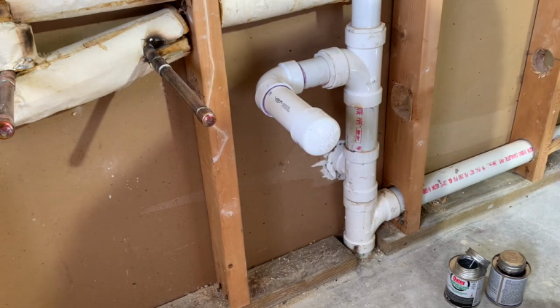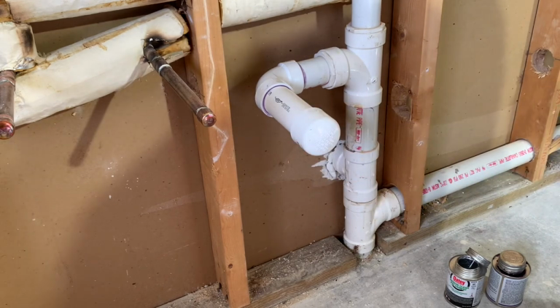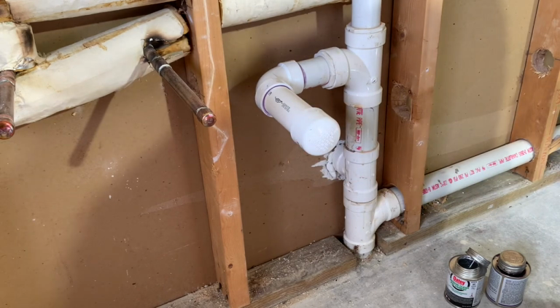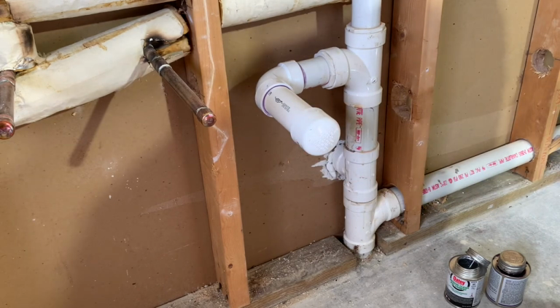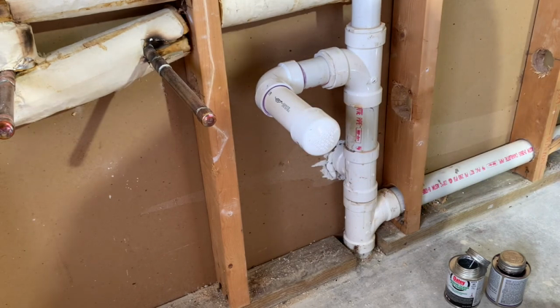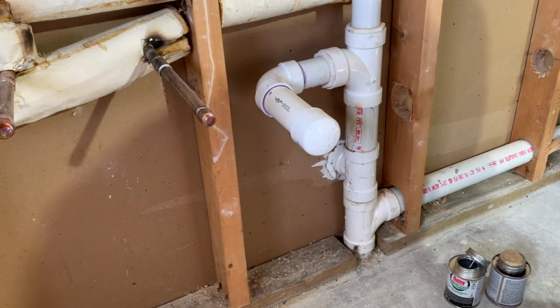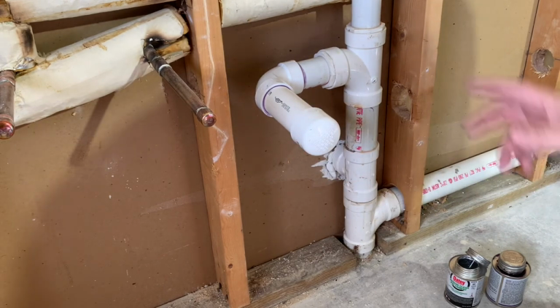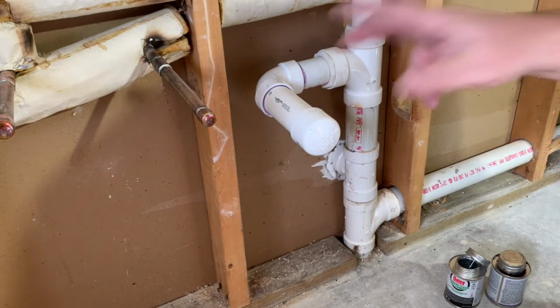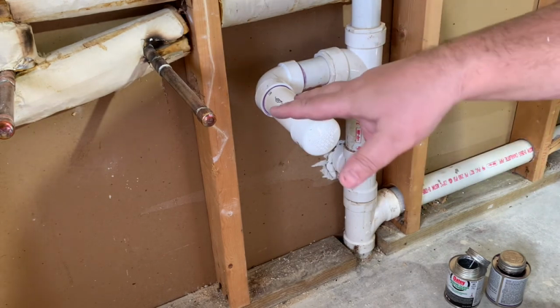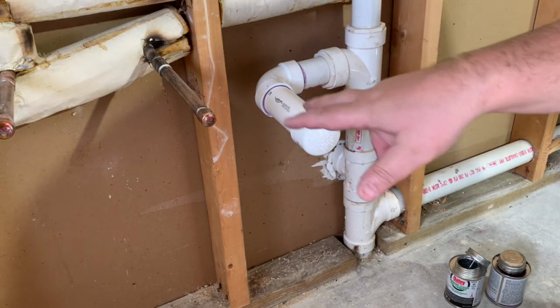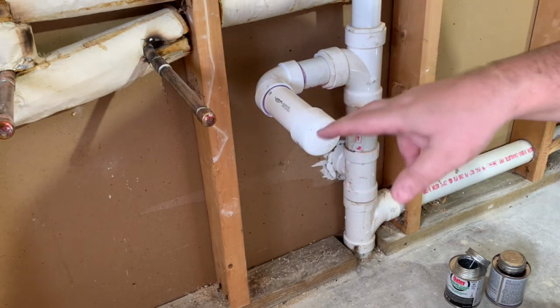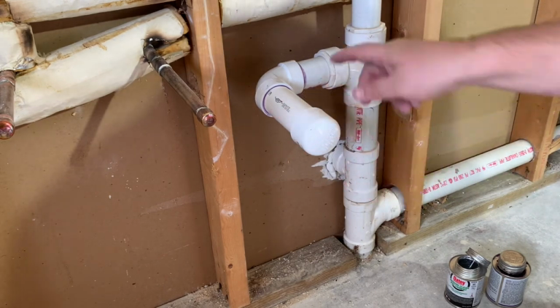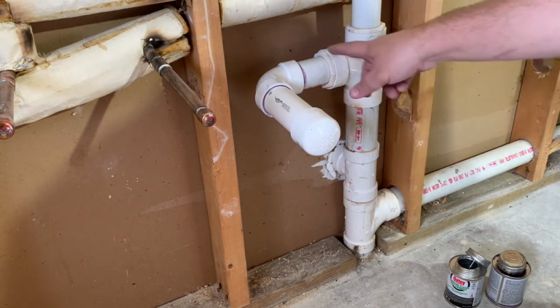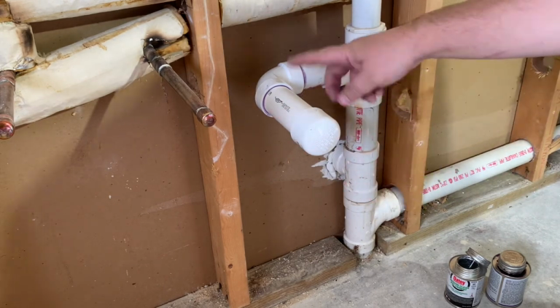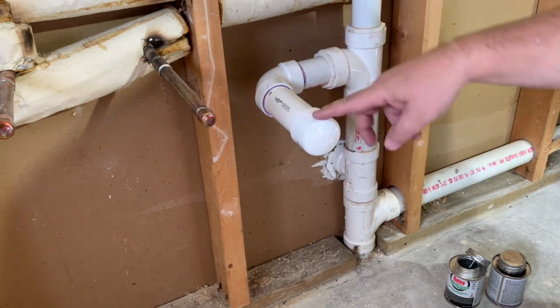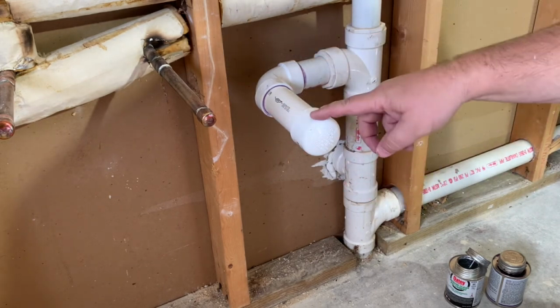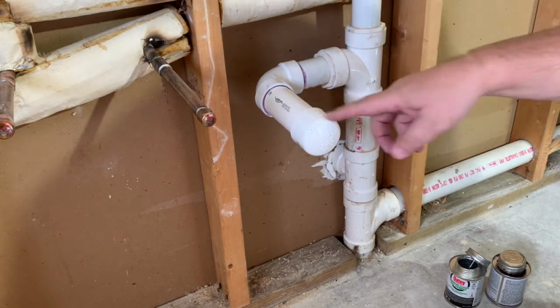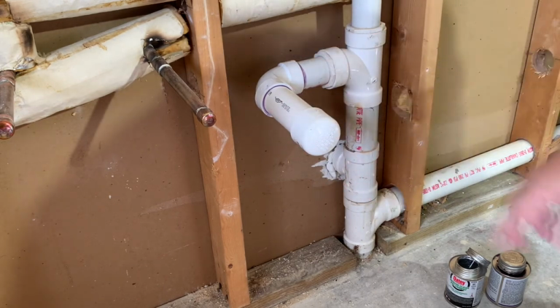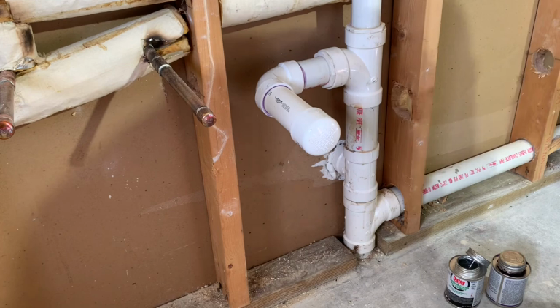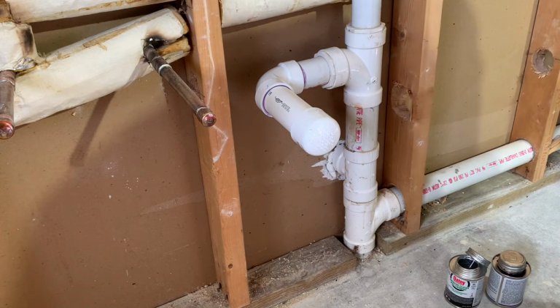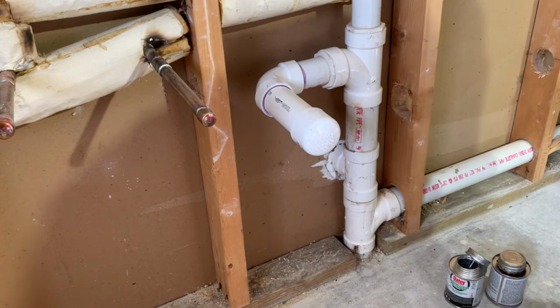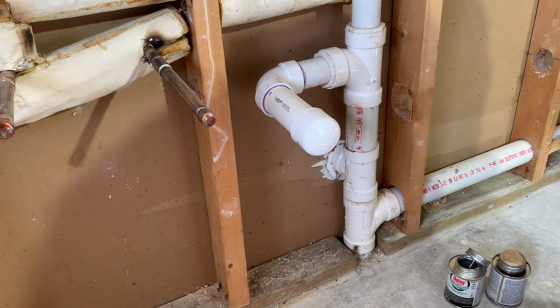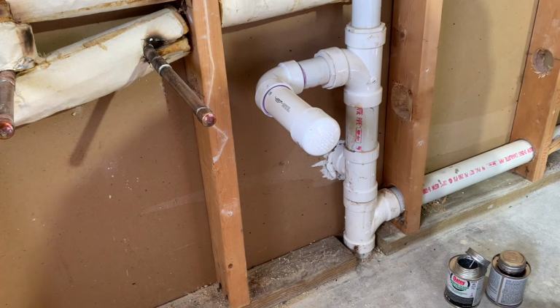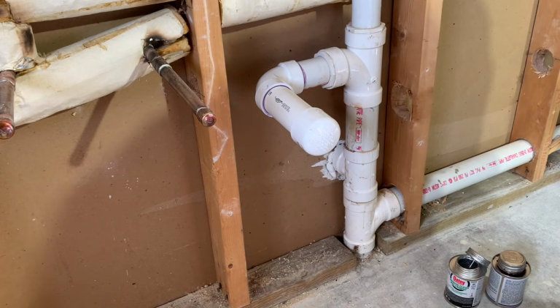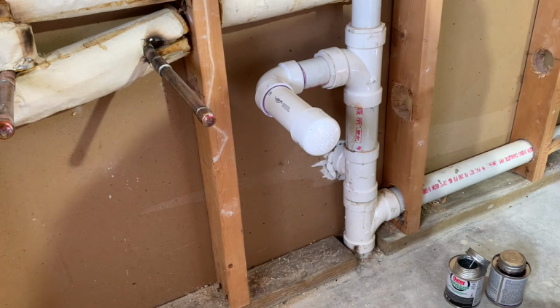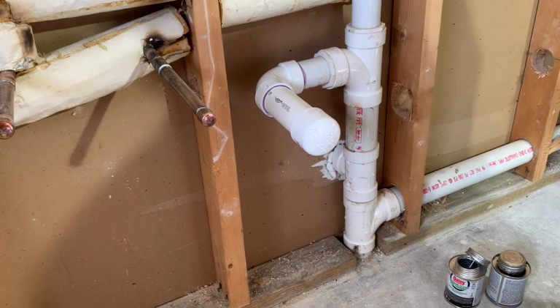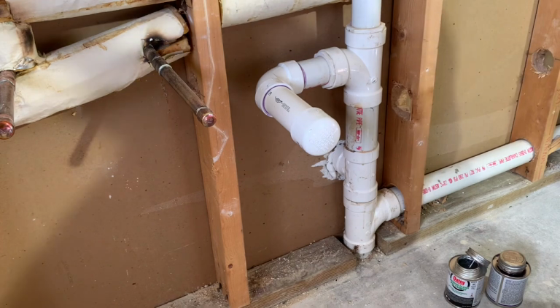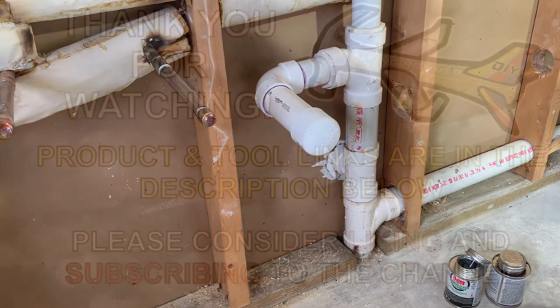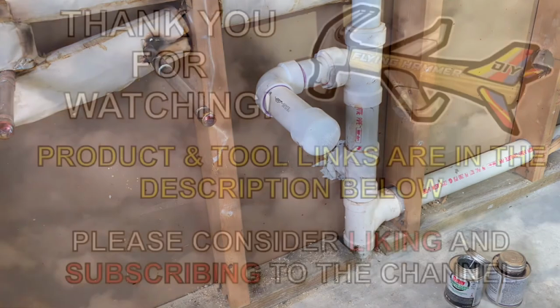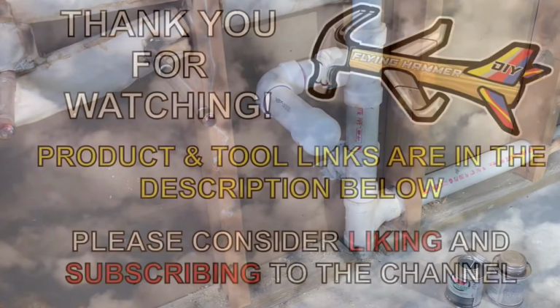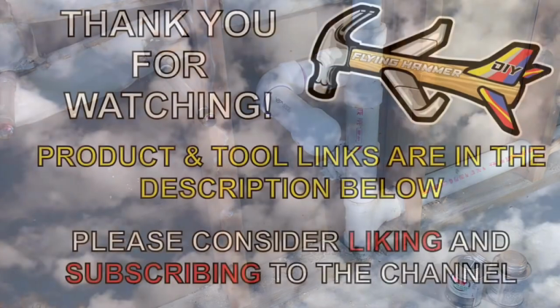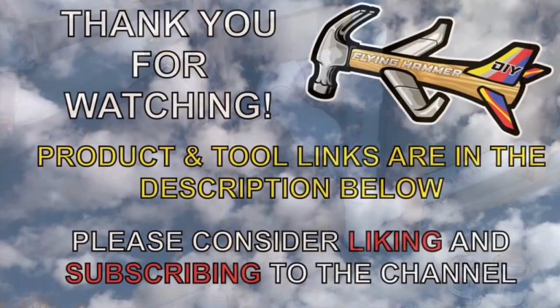So there we have it. We just transferred from a double to a single connection, and we're ready to go. That's it.